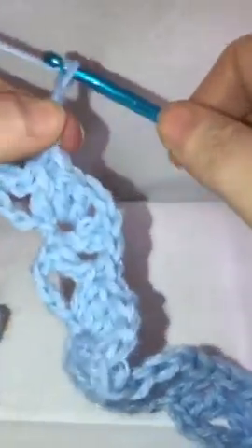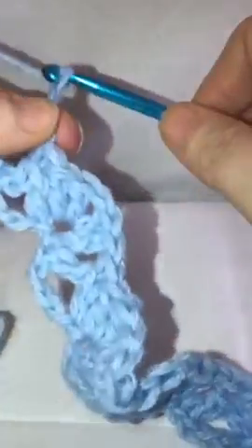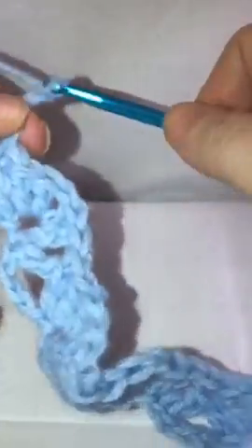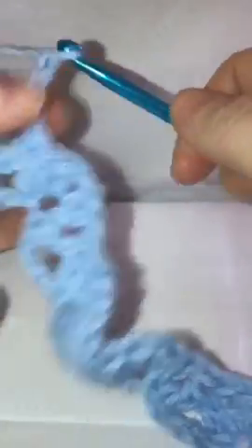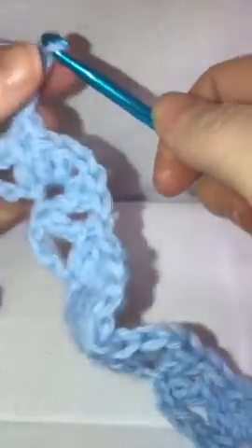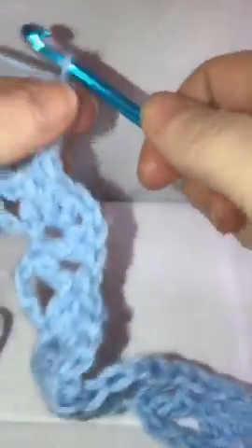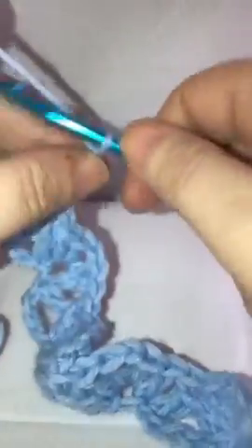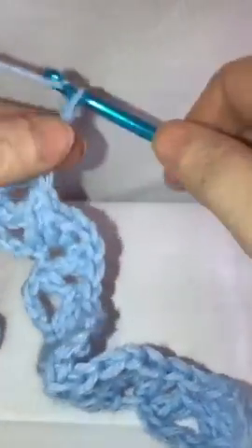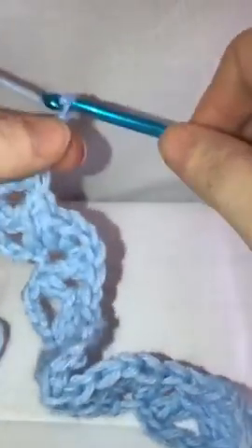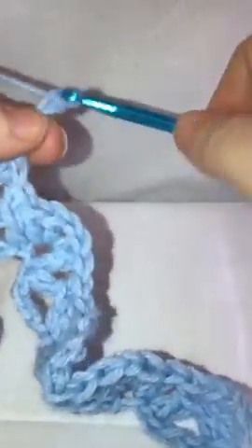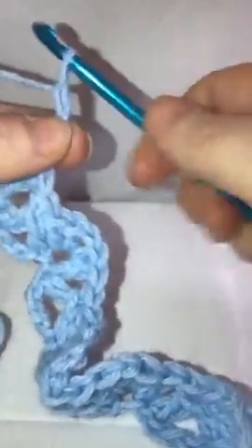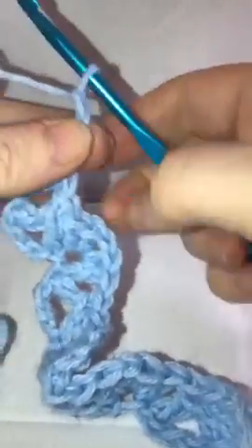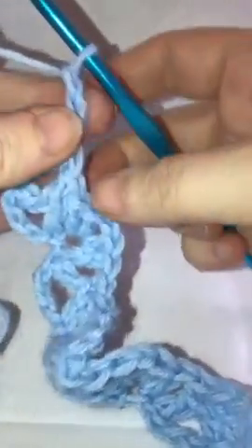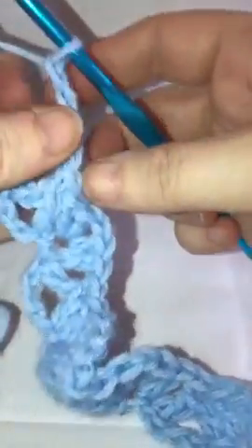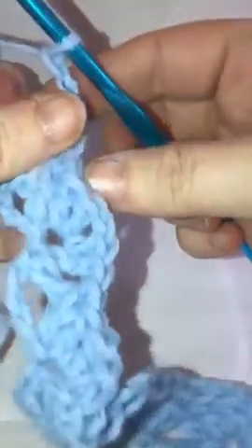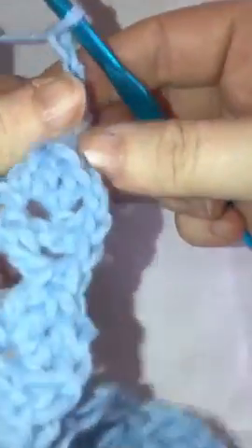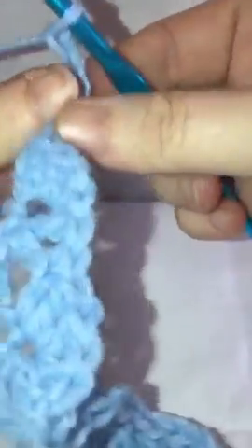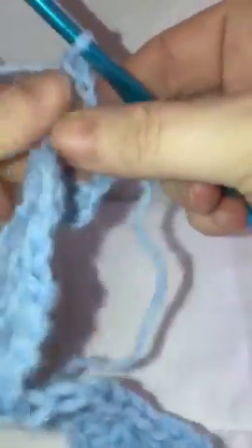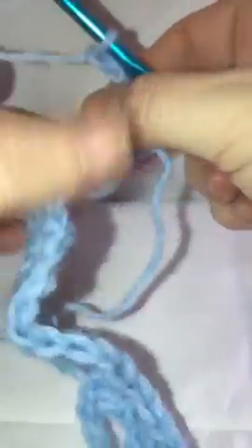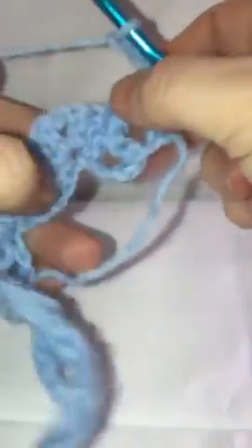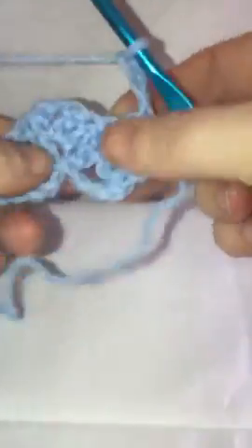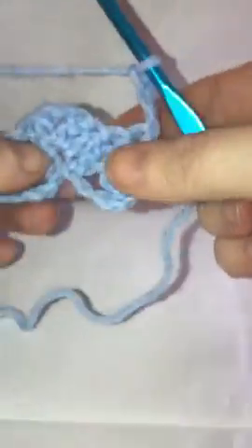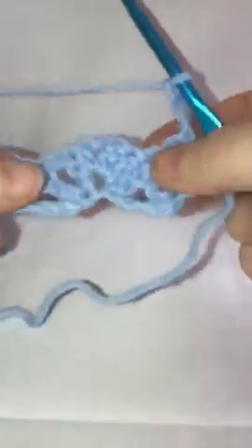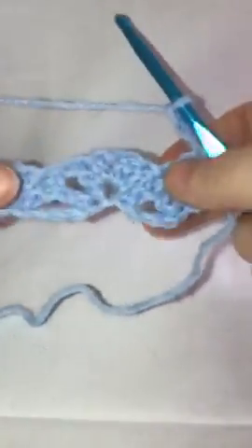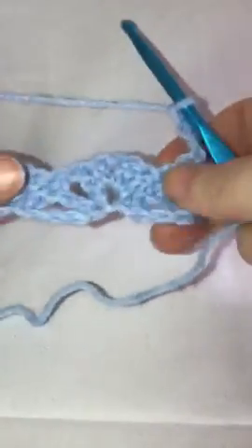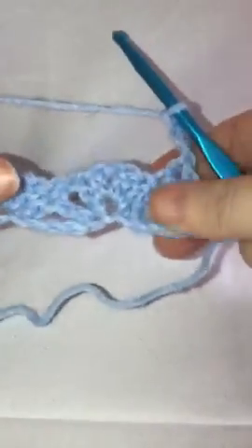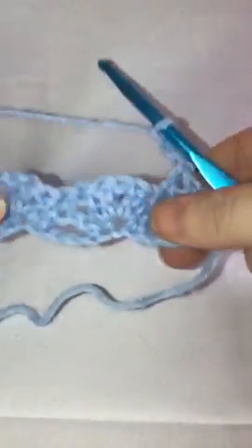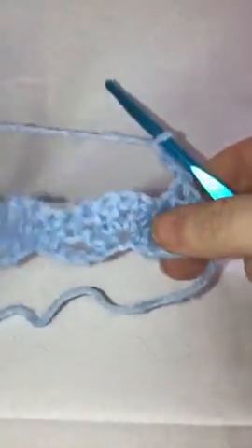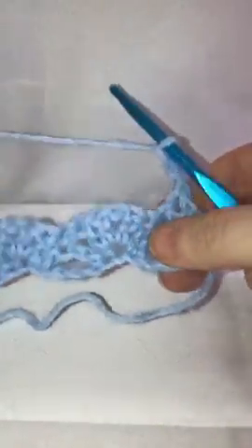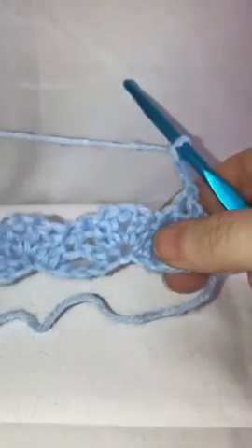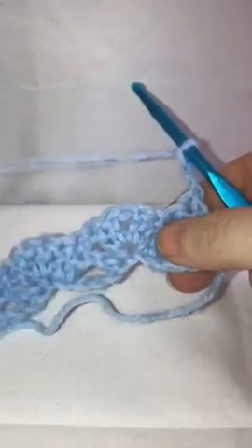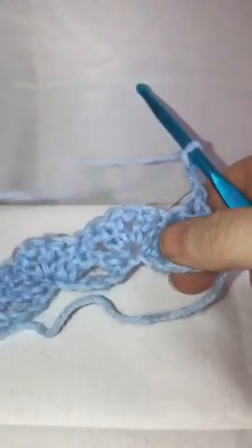Now we're going to chain three — one, two, three — and turn your work.